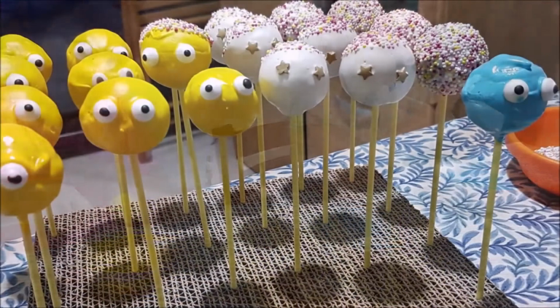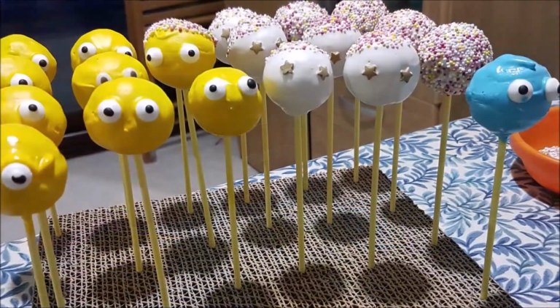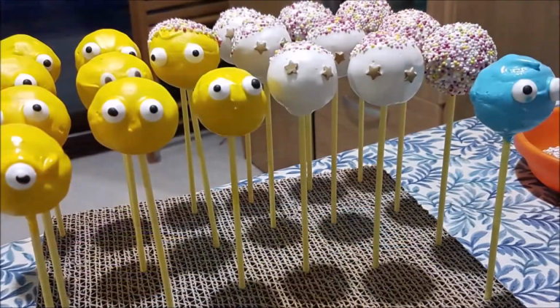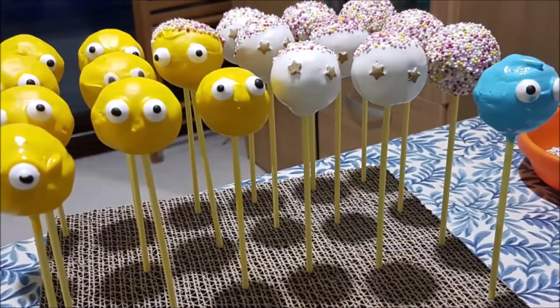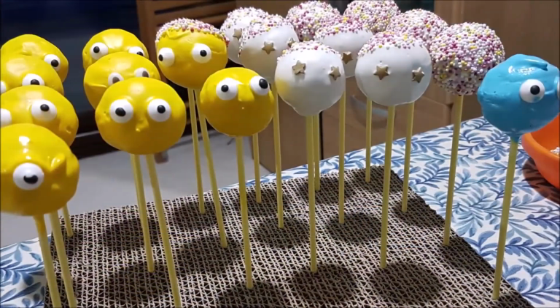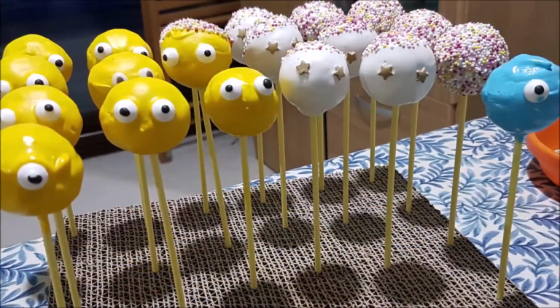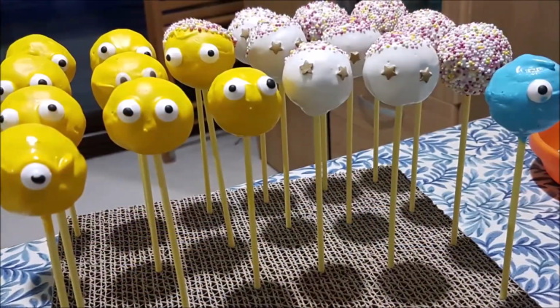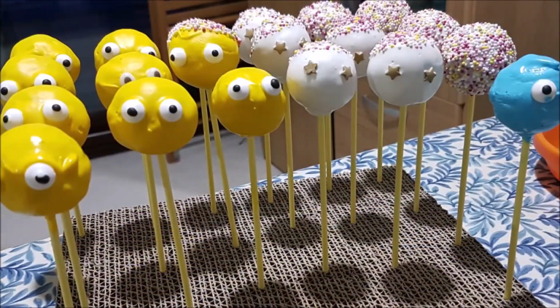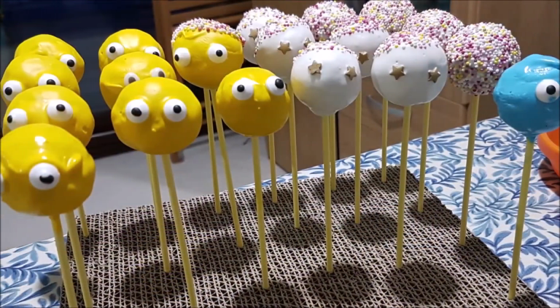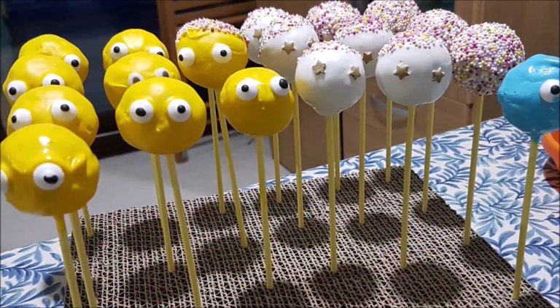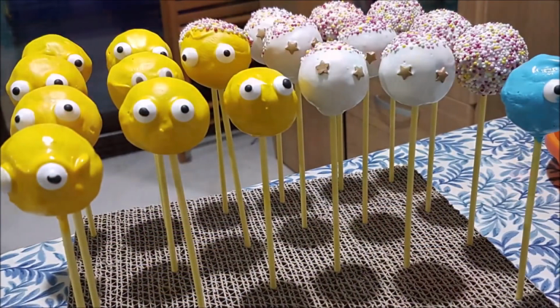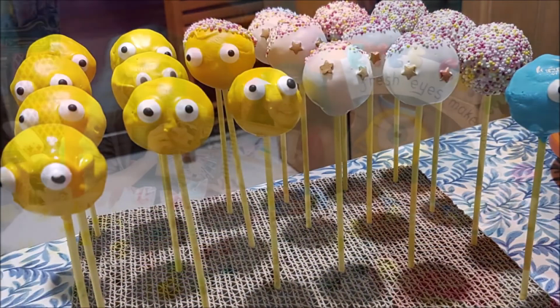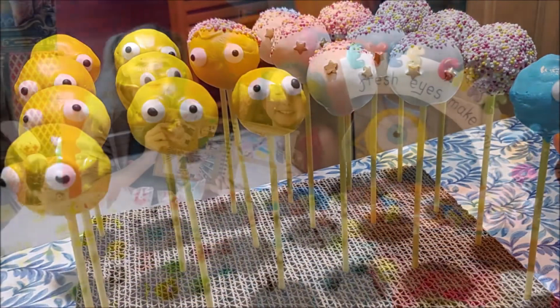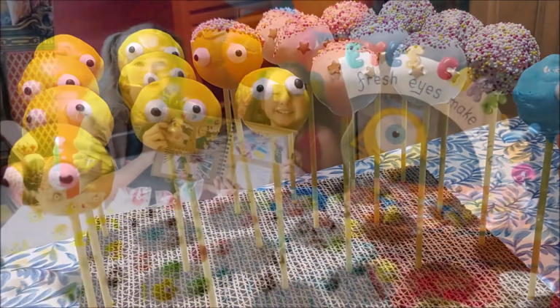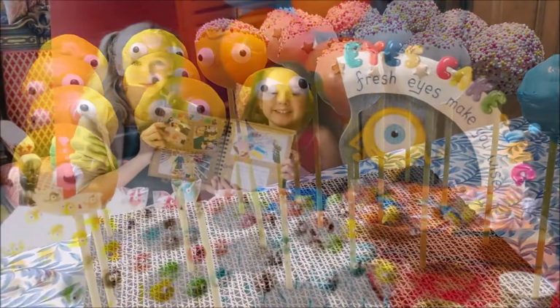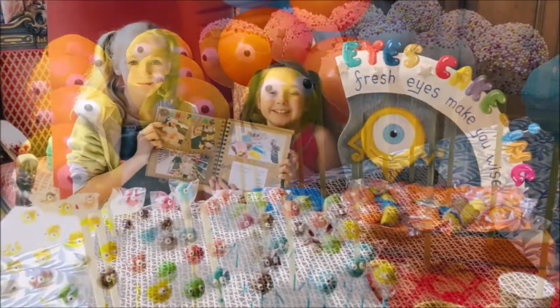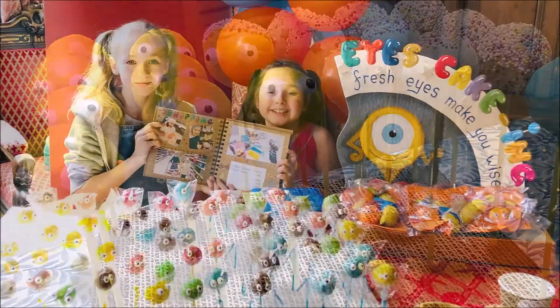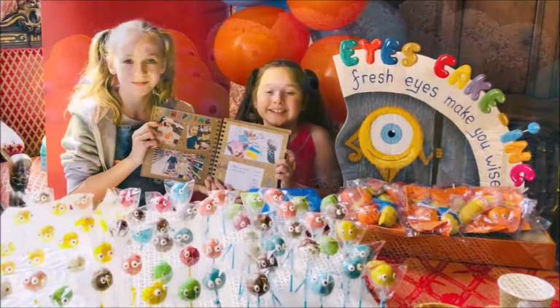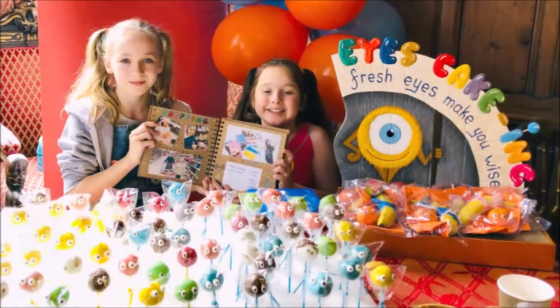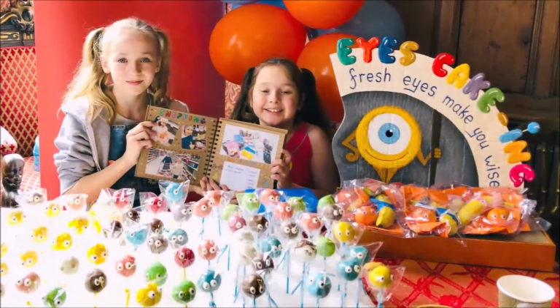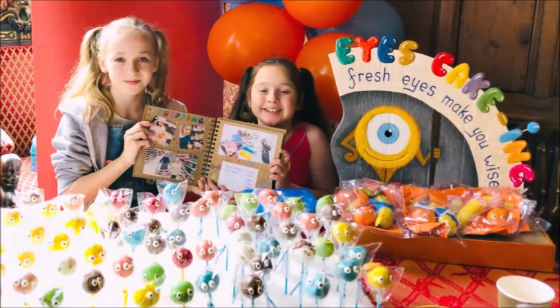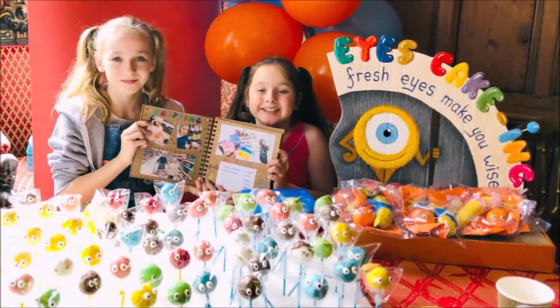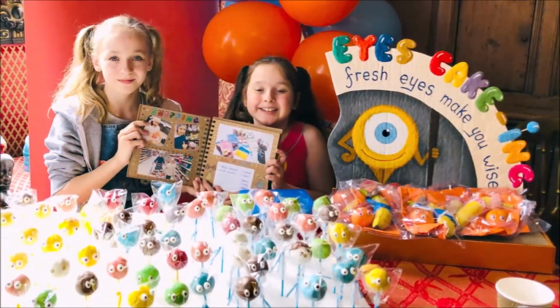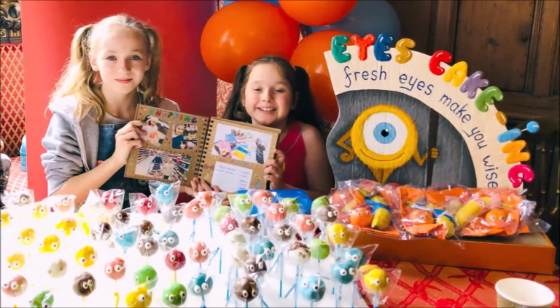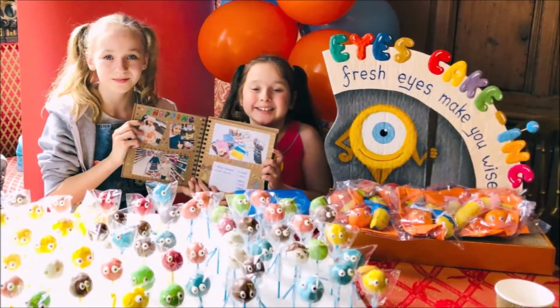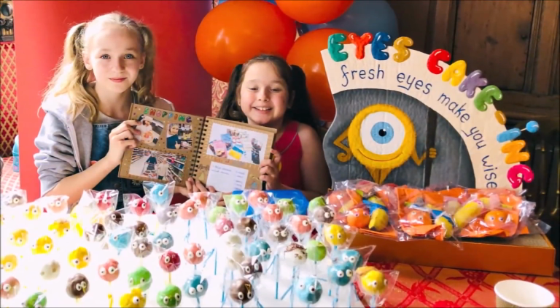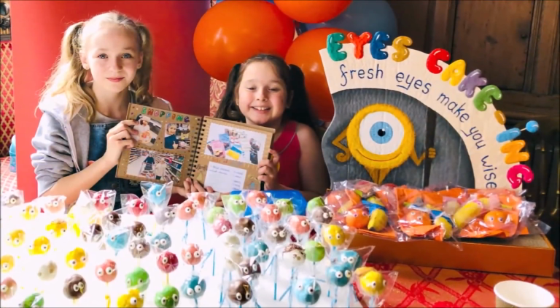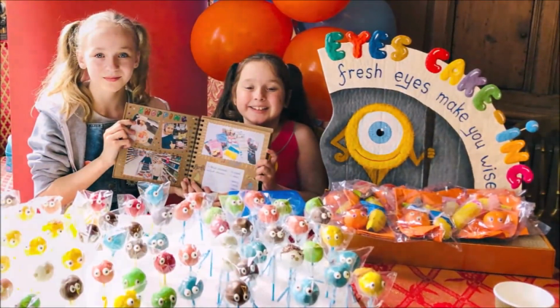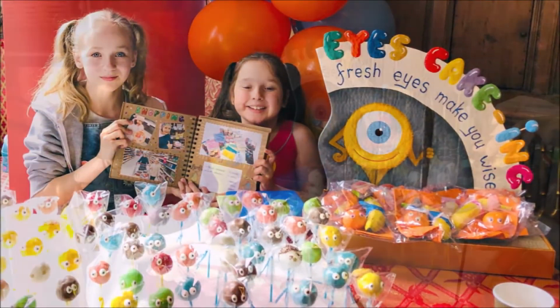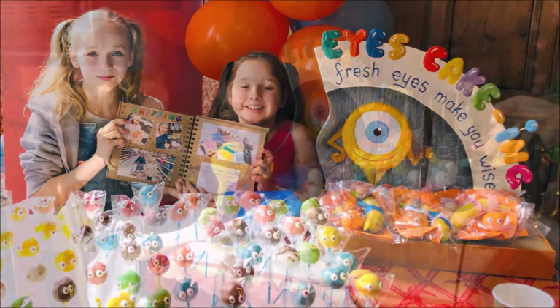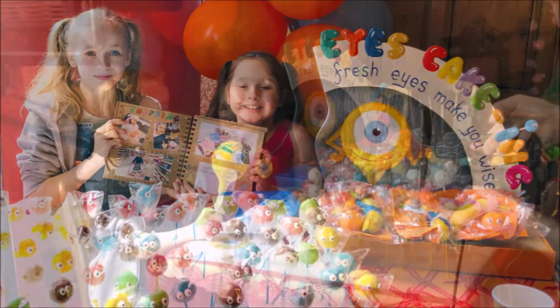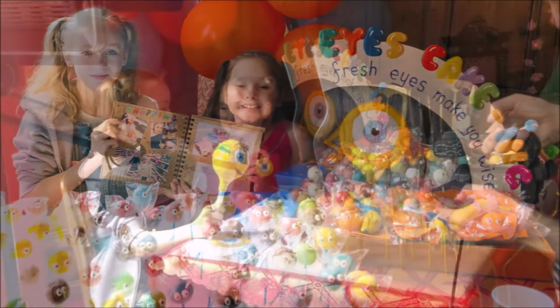This recipe is super simple and with this I even won the children's business fair.